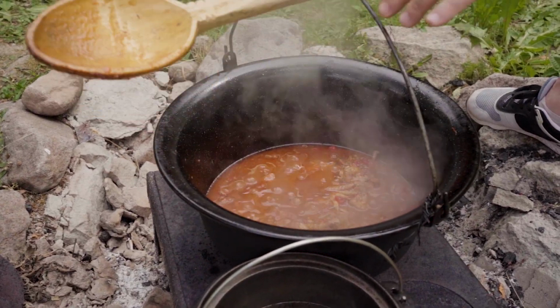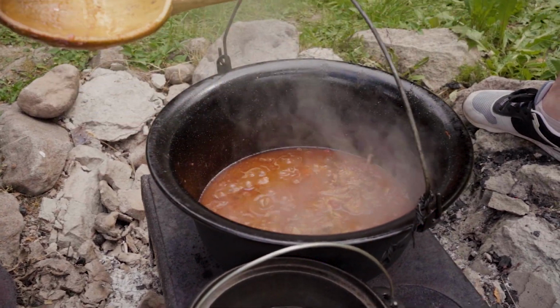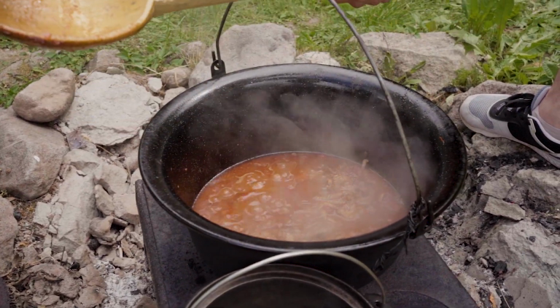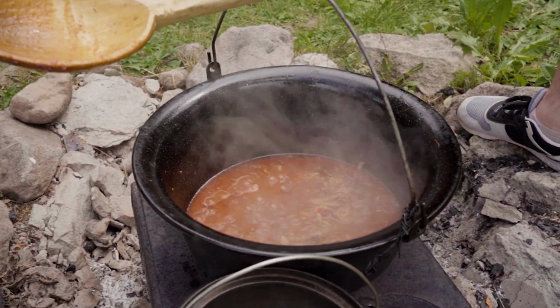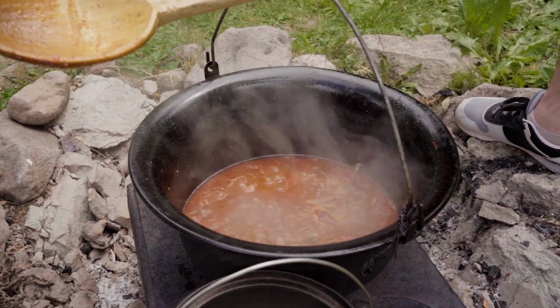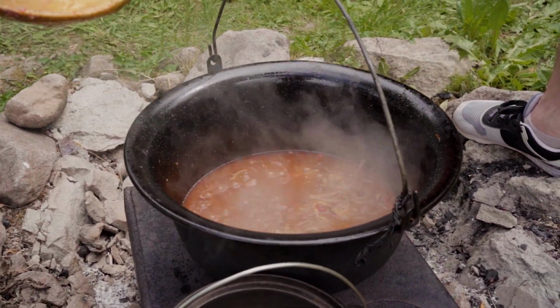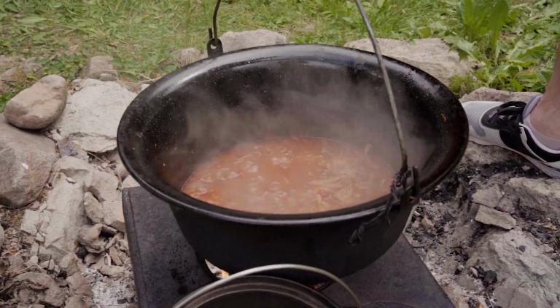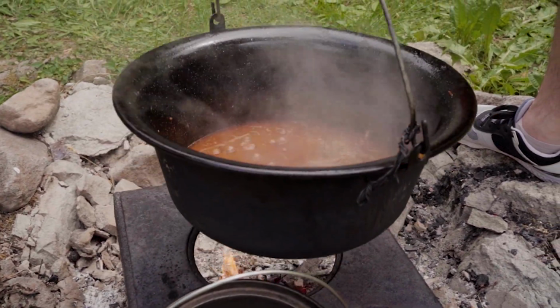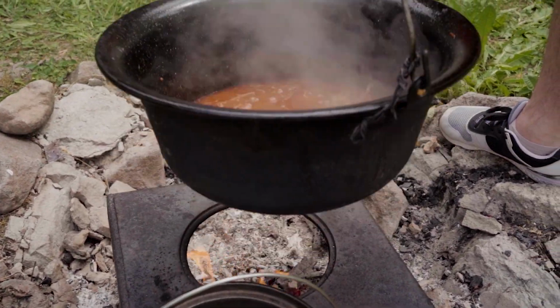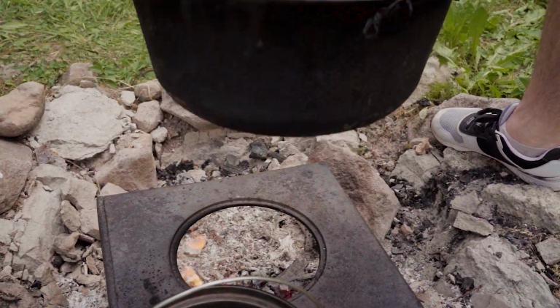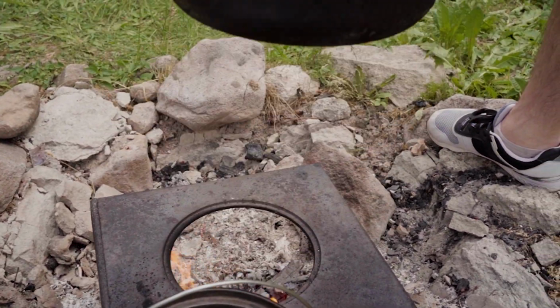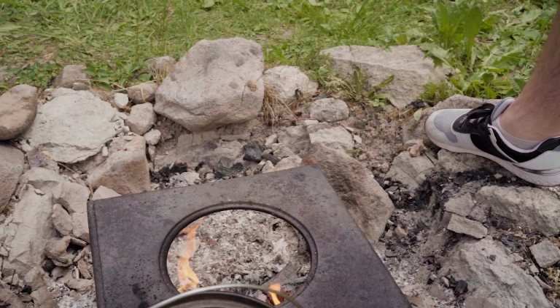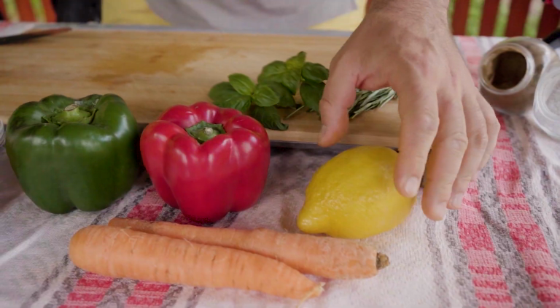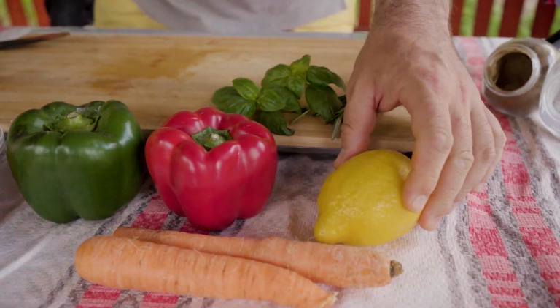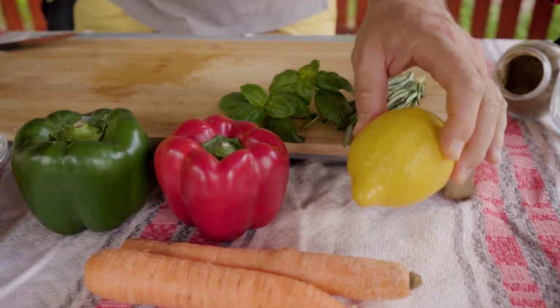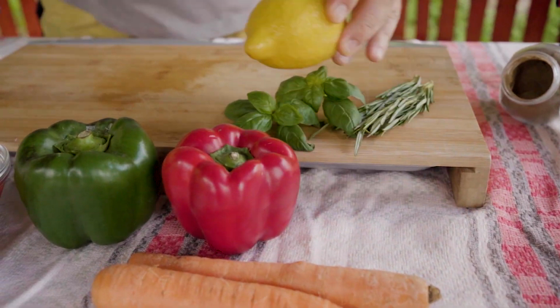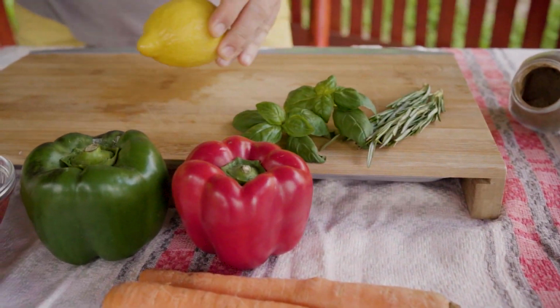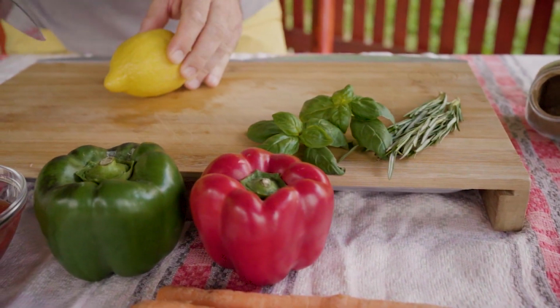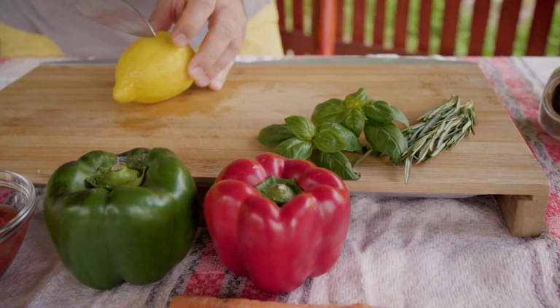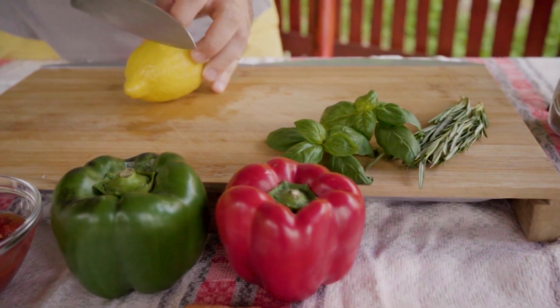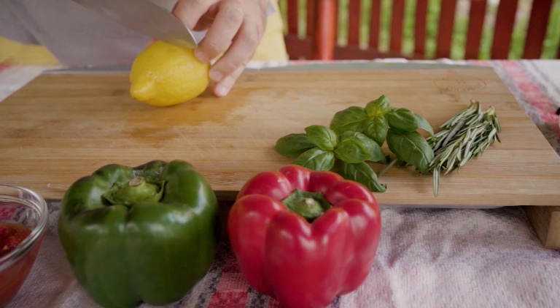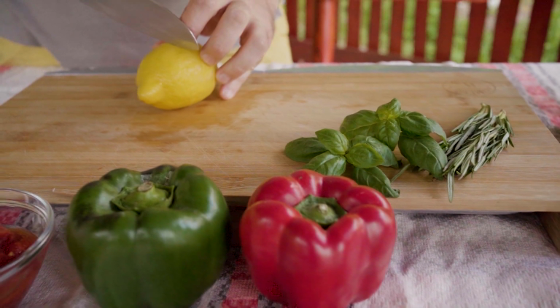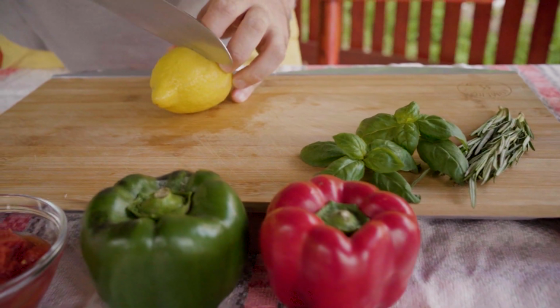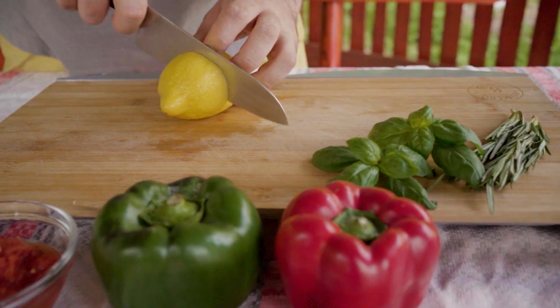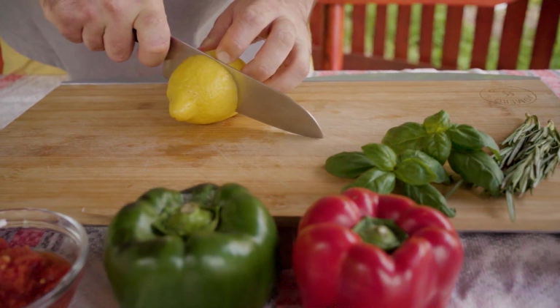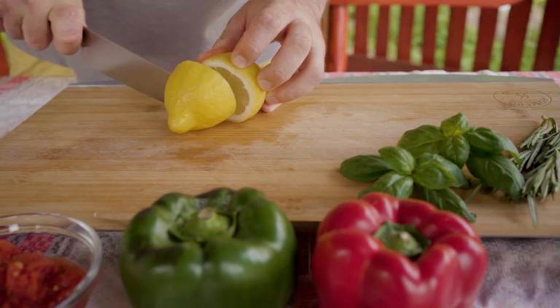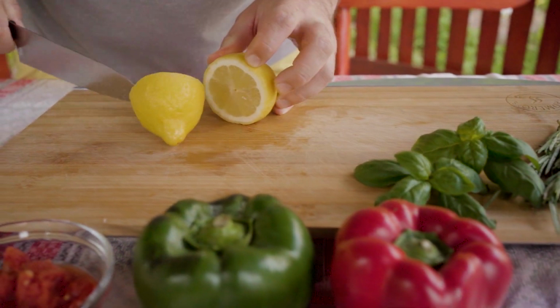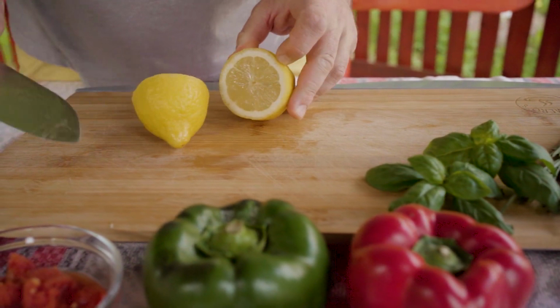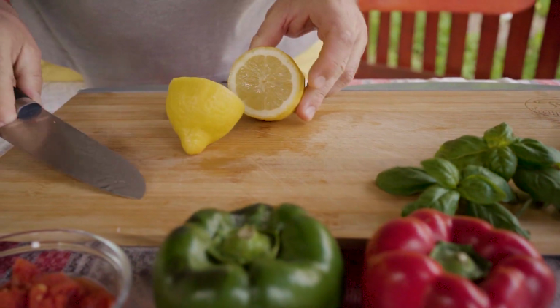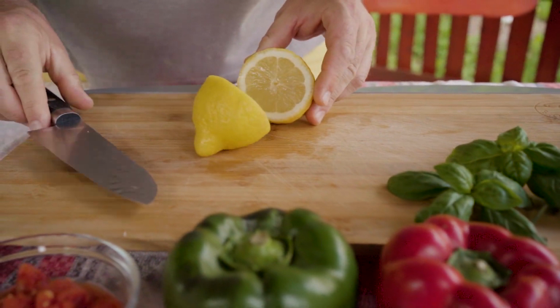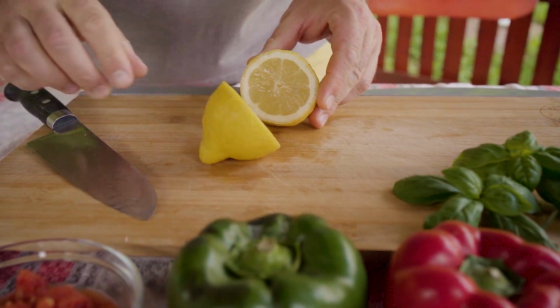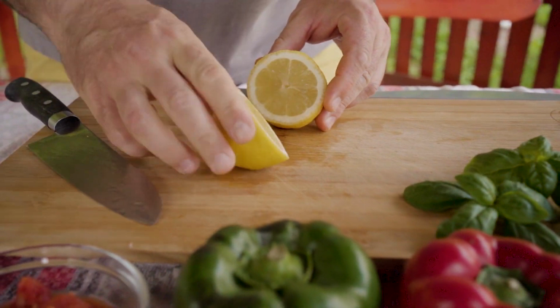The meat is ready, so we take it off the heat. And last, we squeeze some lemon.